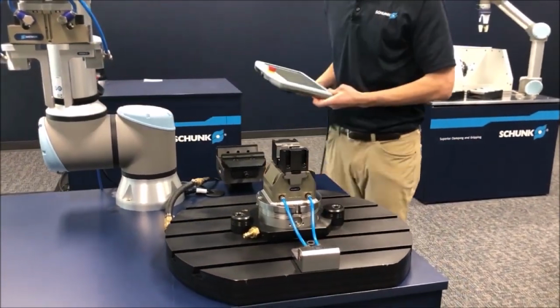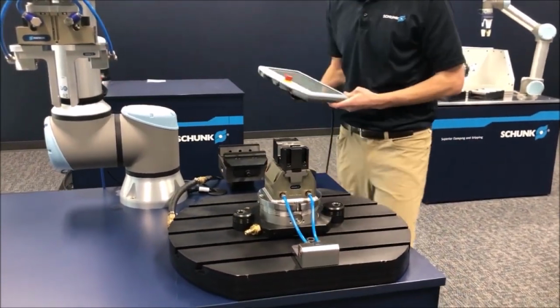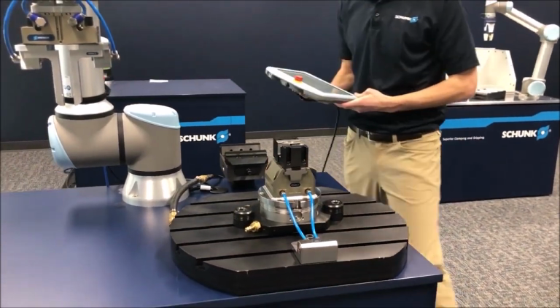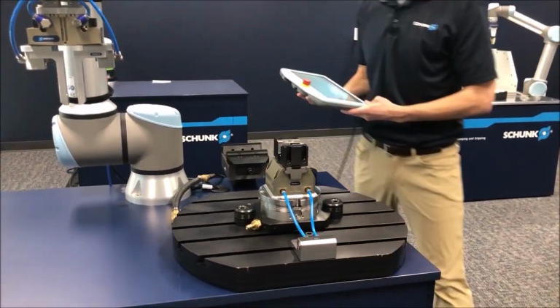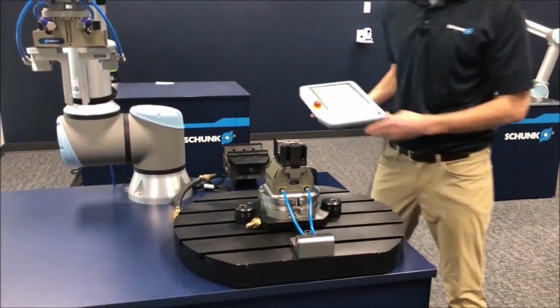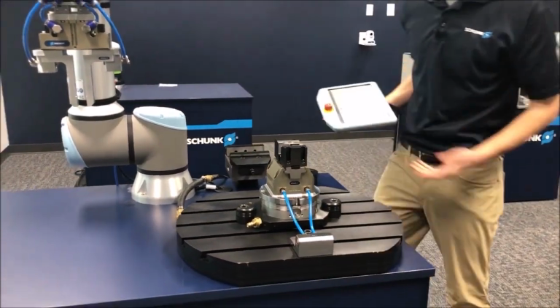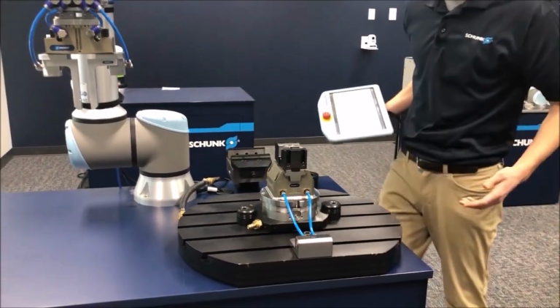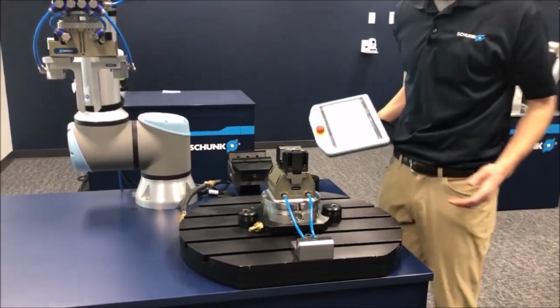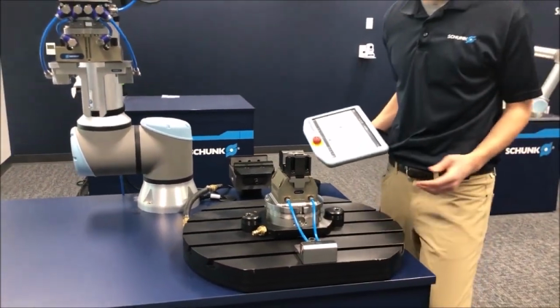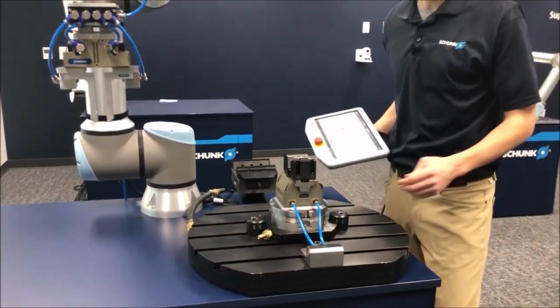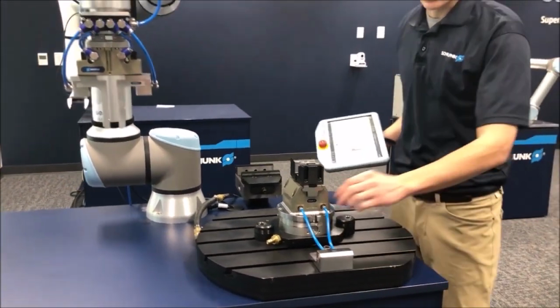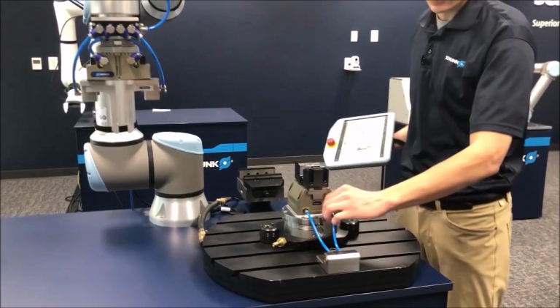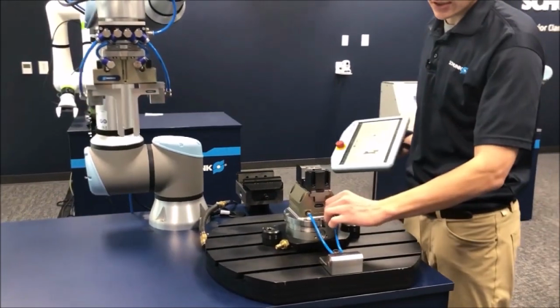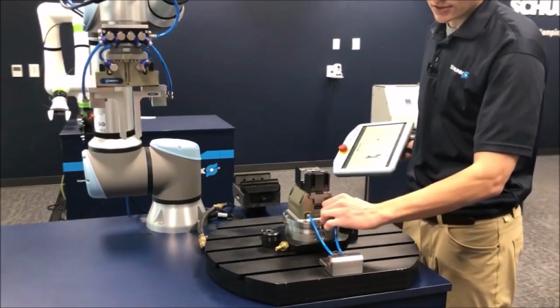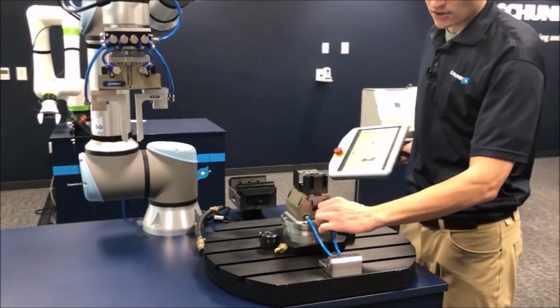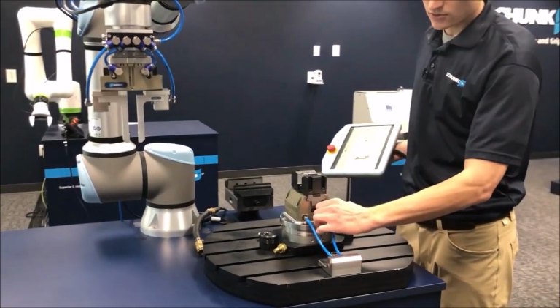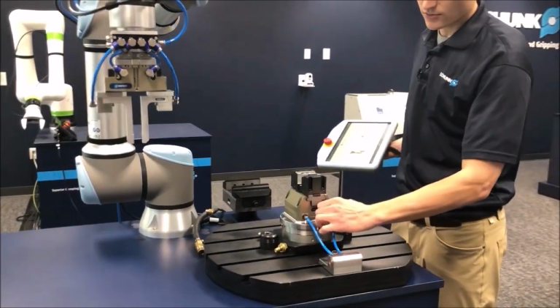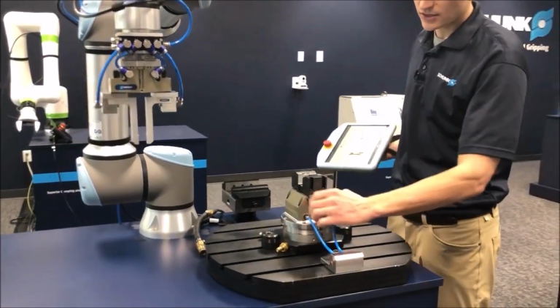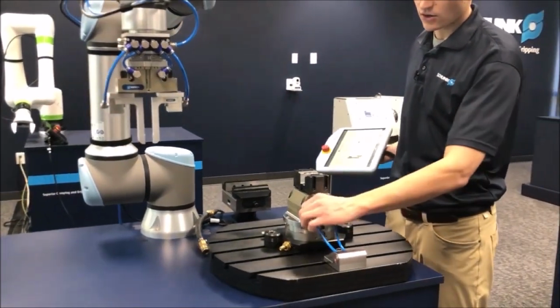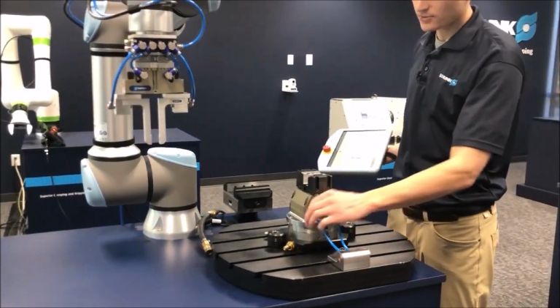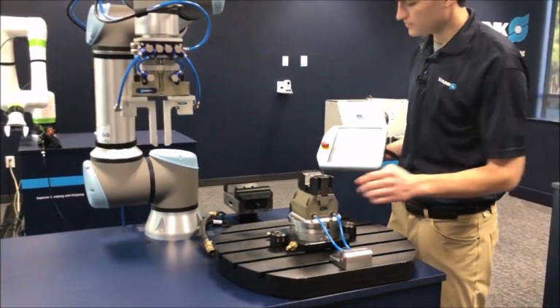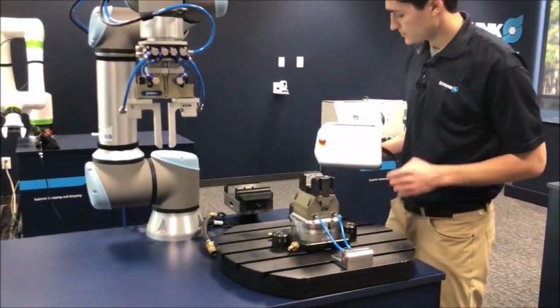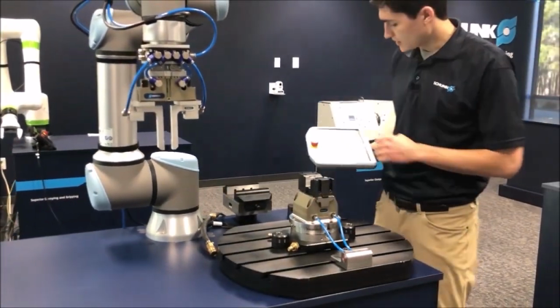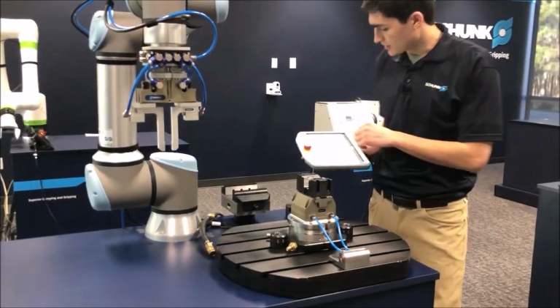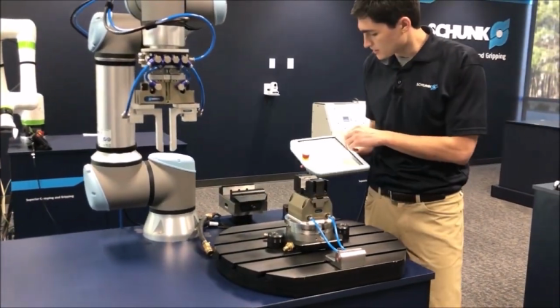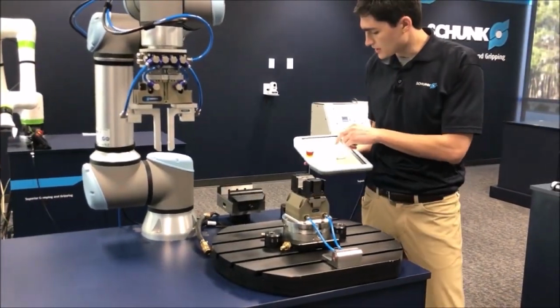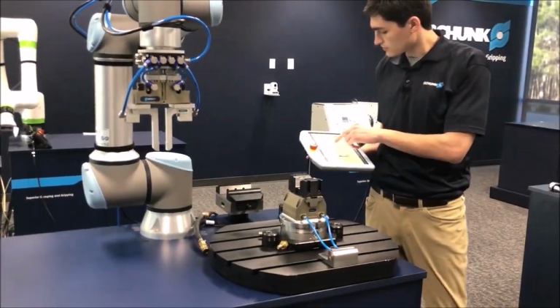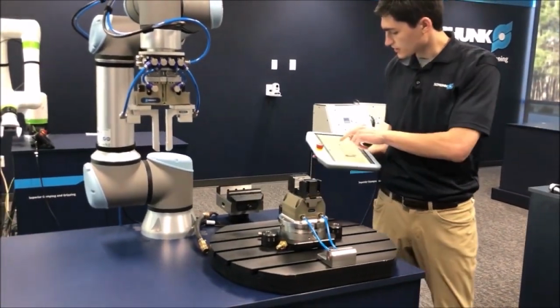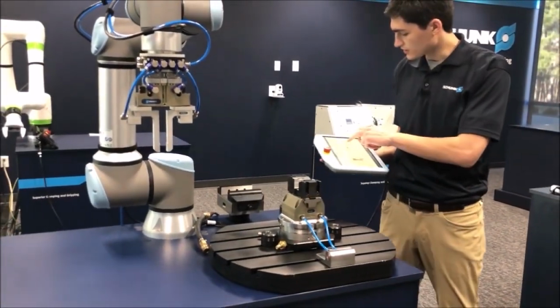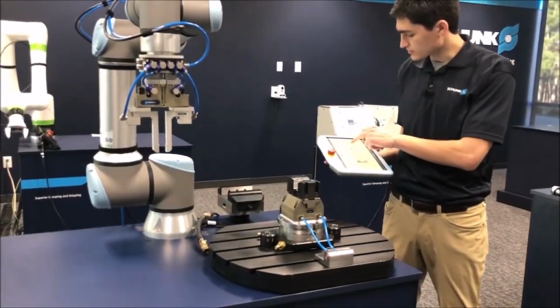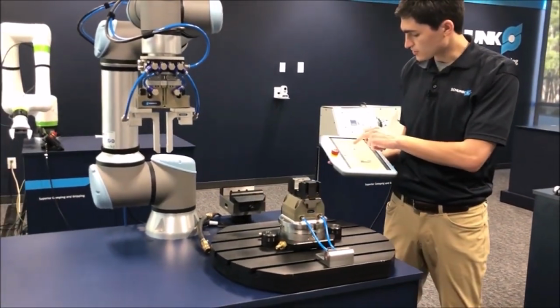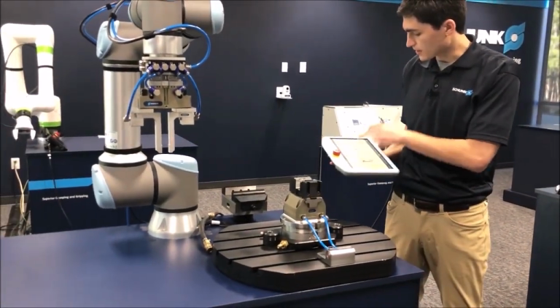That's everything you need. We are ready to go, ready to automate, and hit play on this robot.